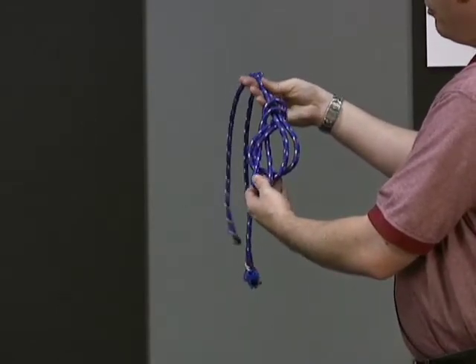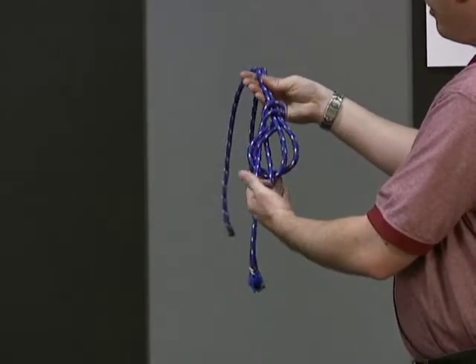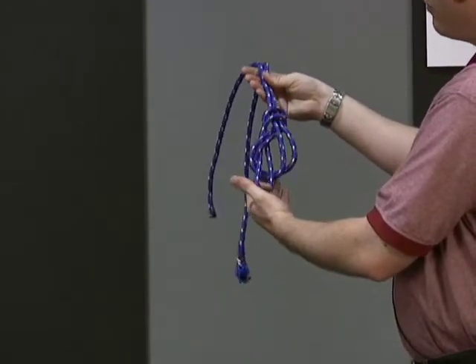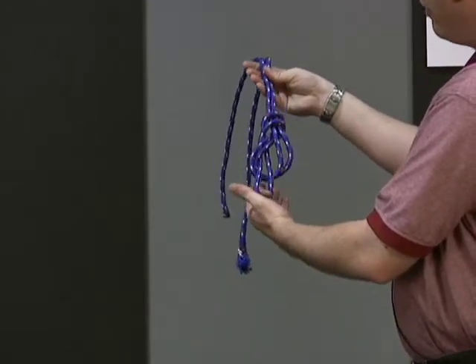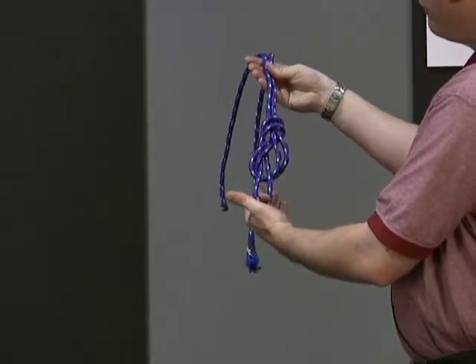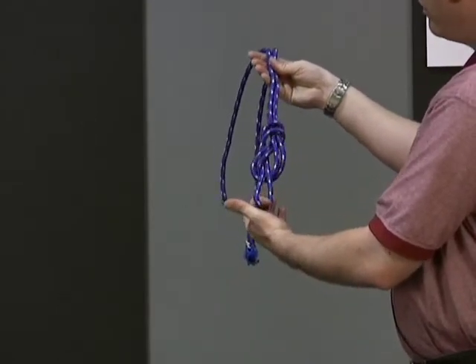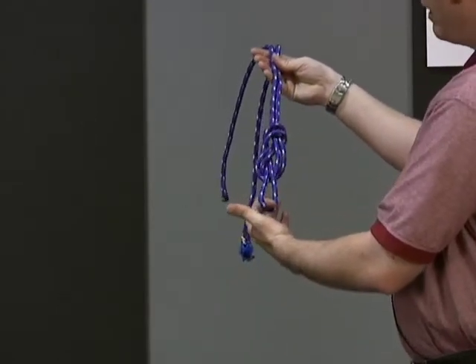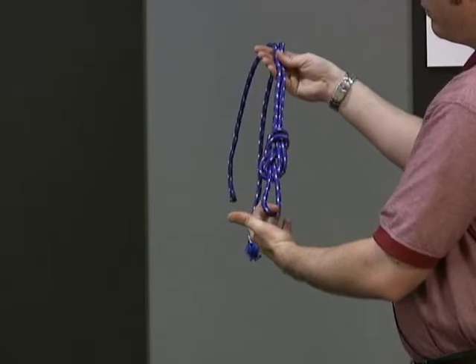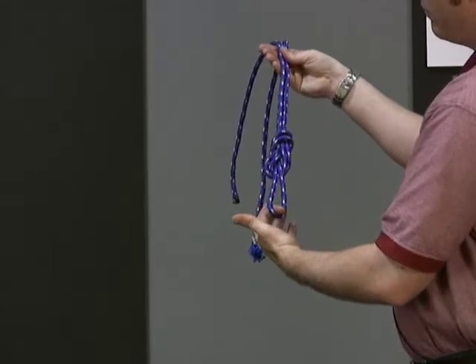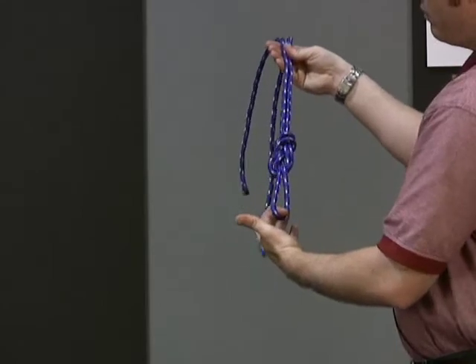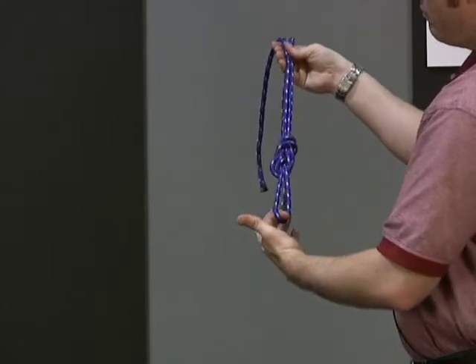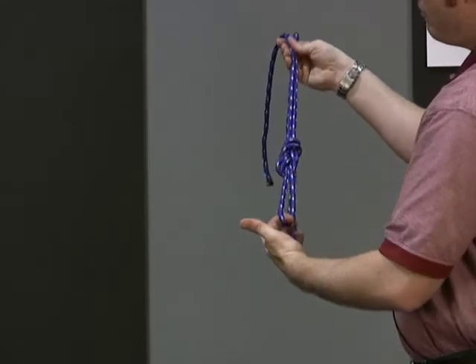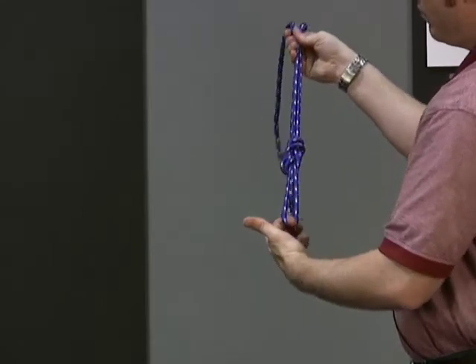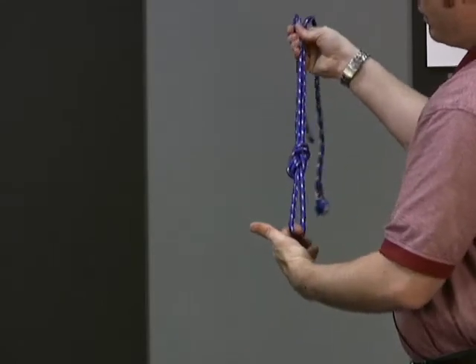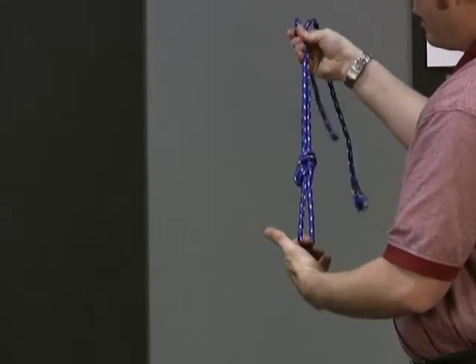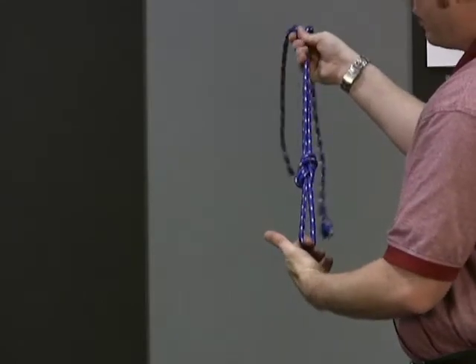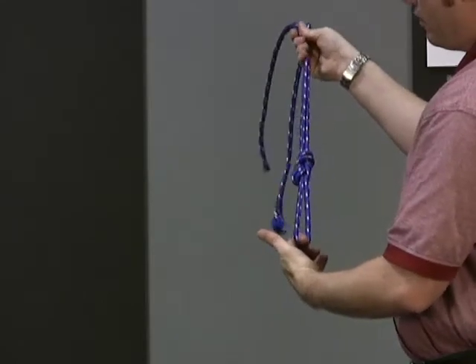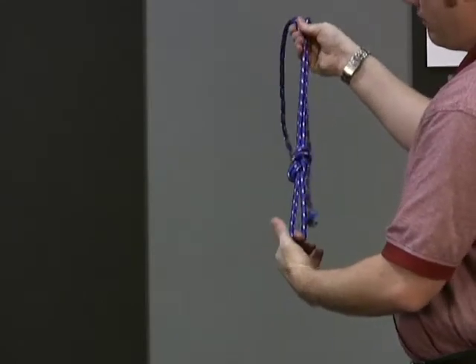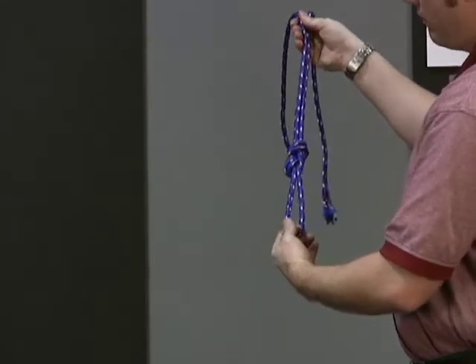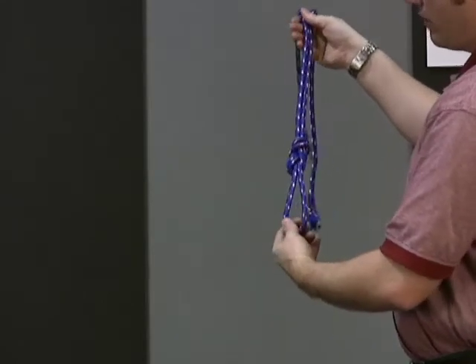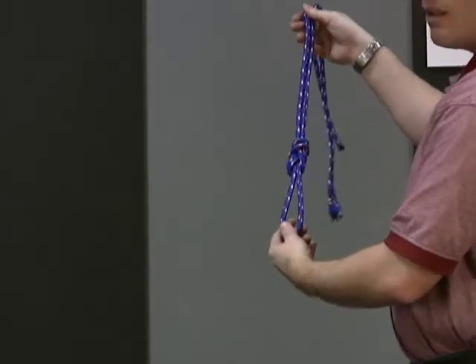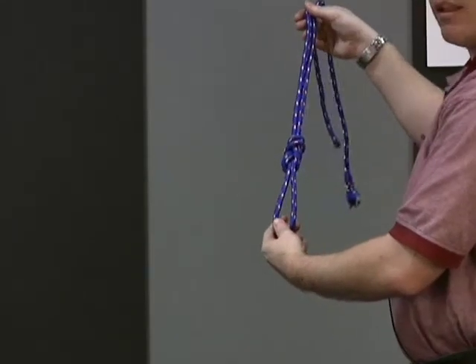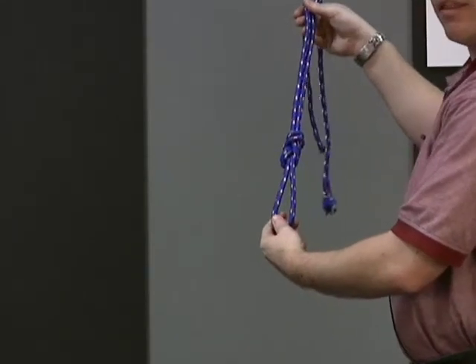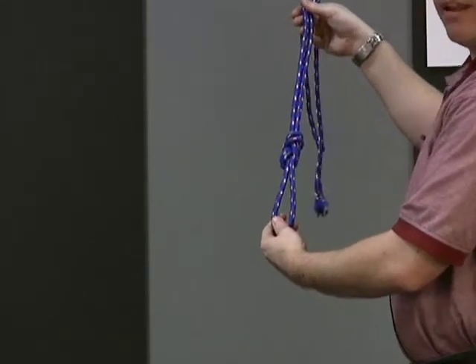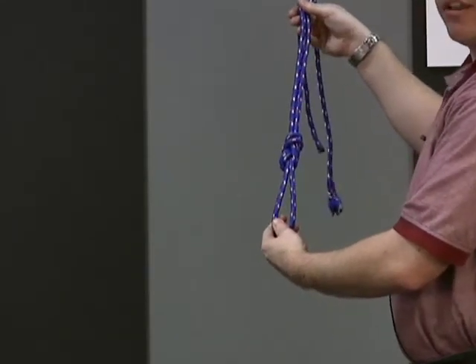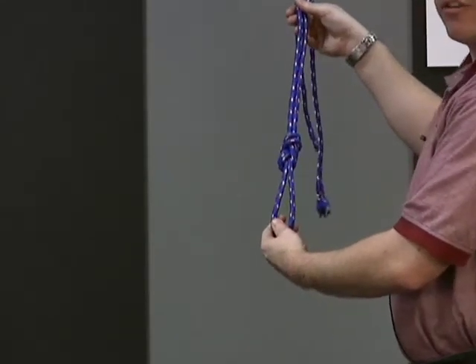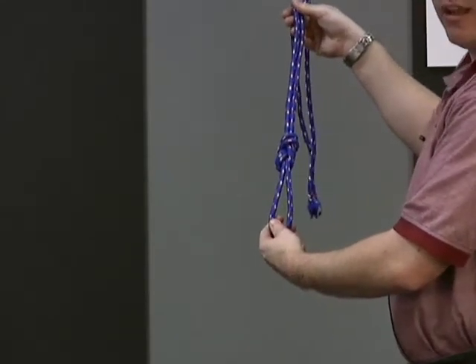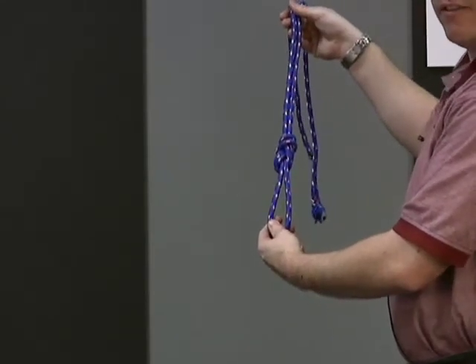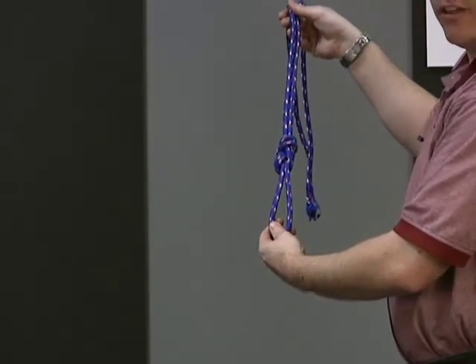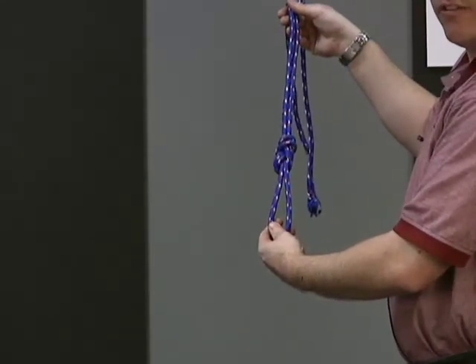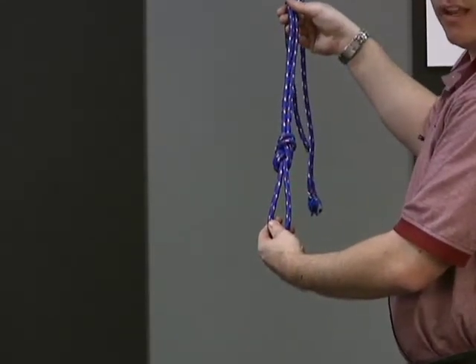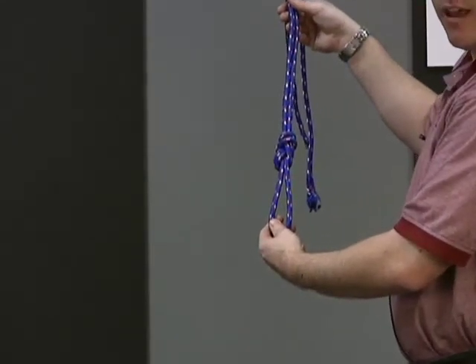Dress all four lines by pulling the knot tight. That is how you create a figure of eight knot.